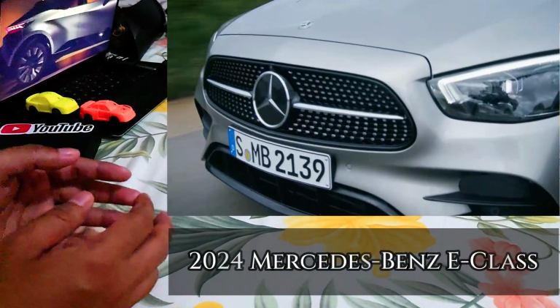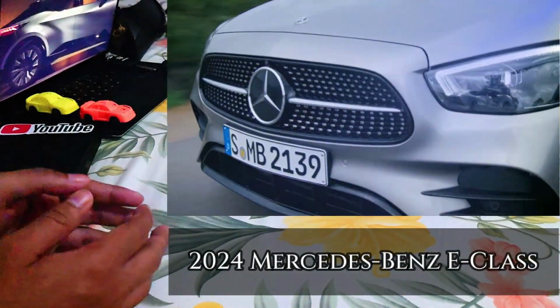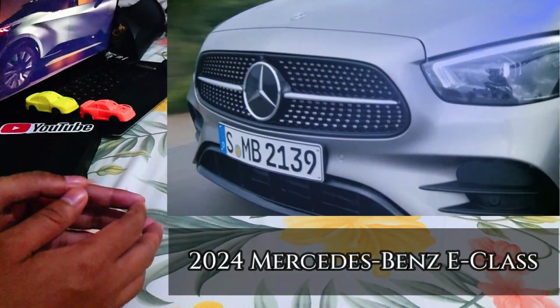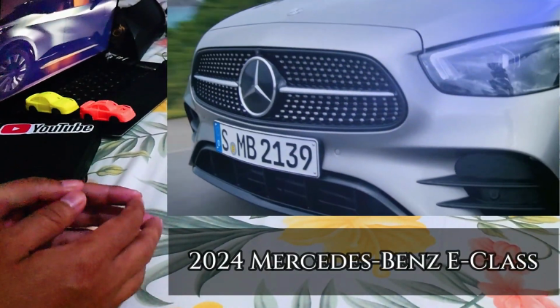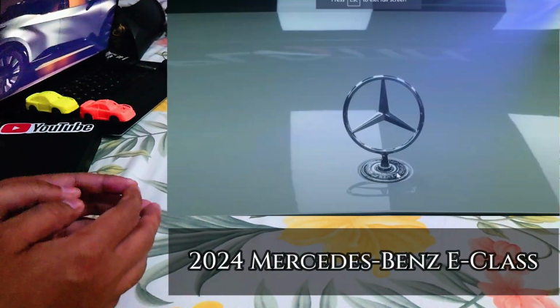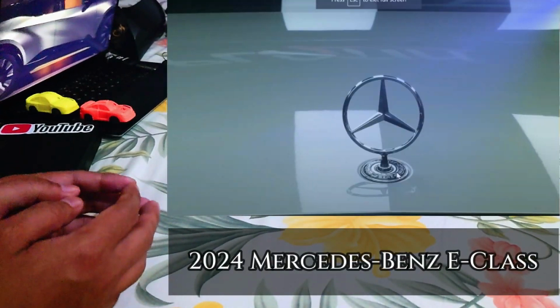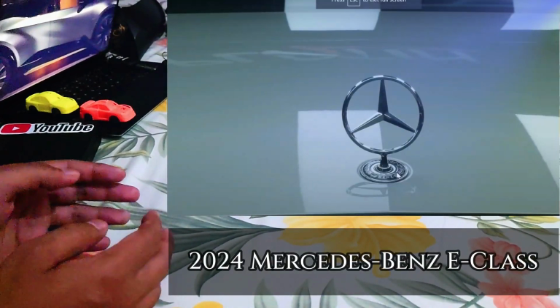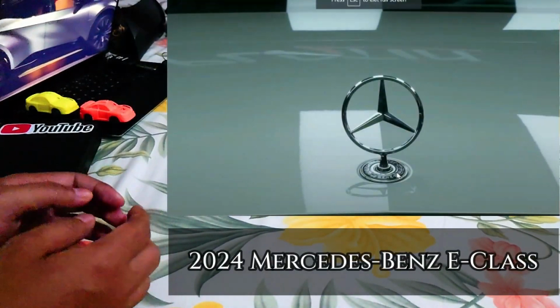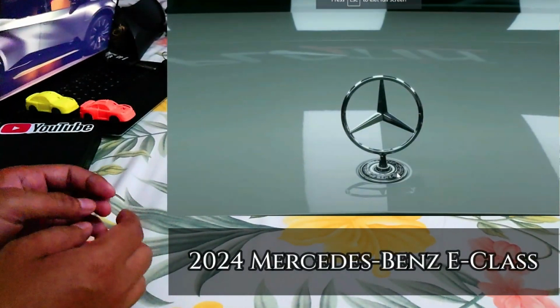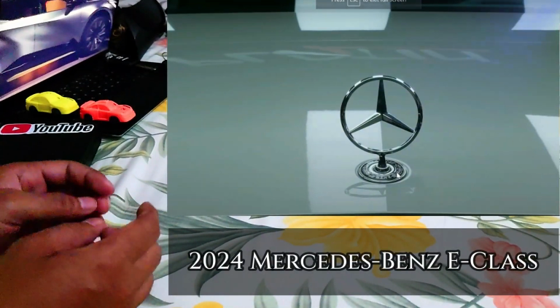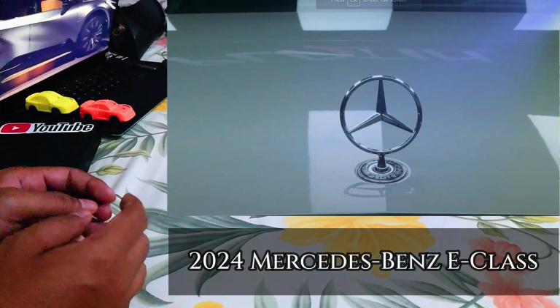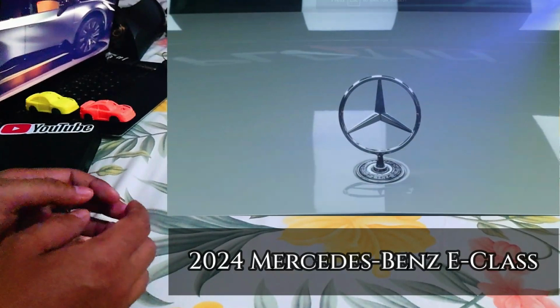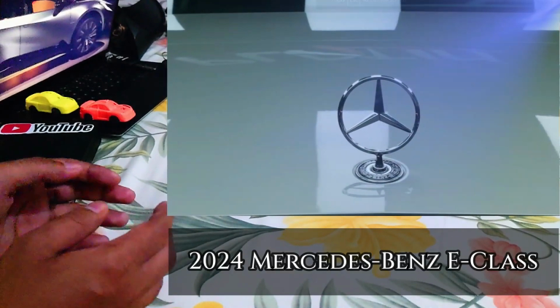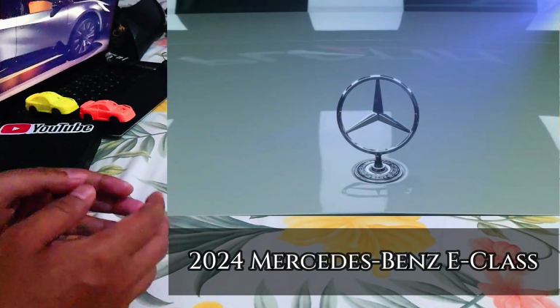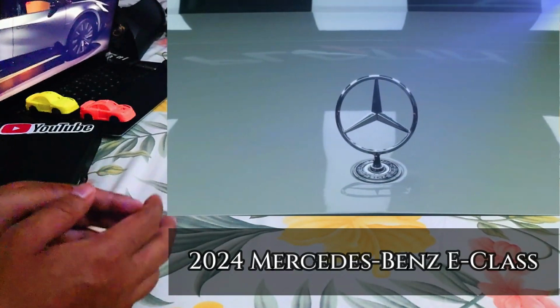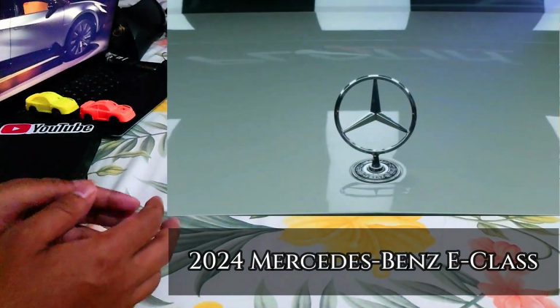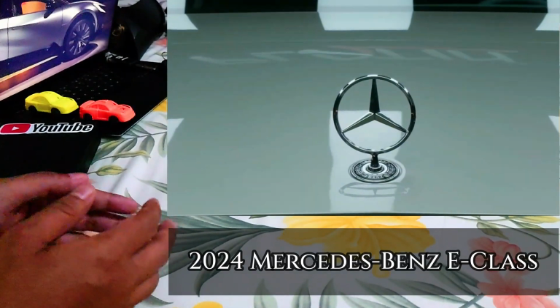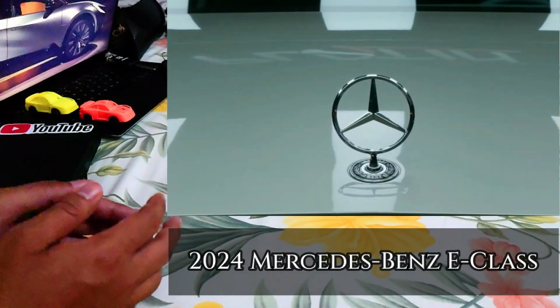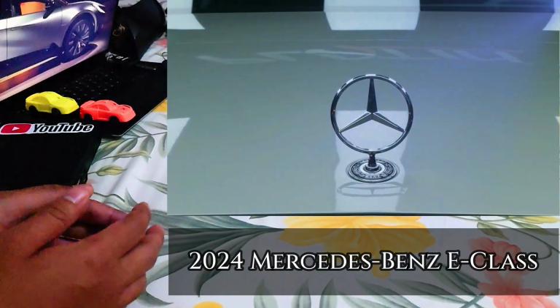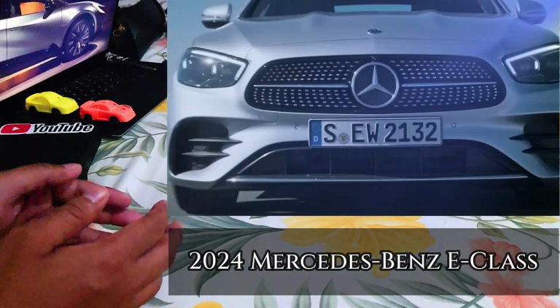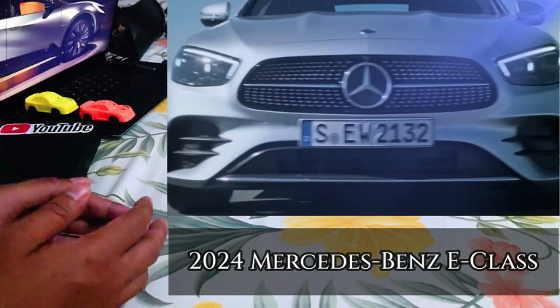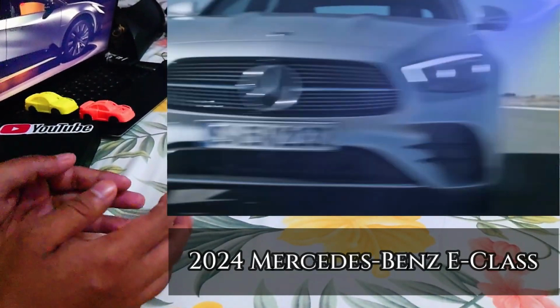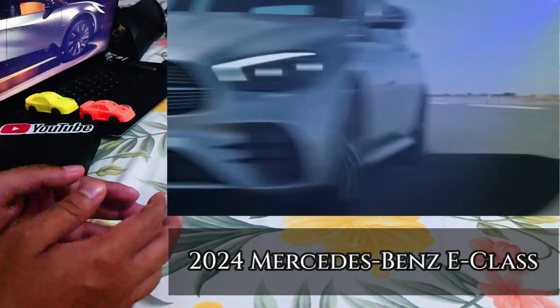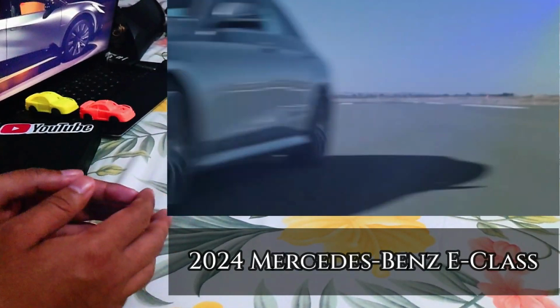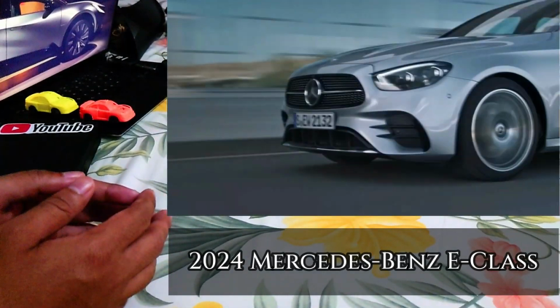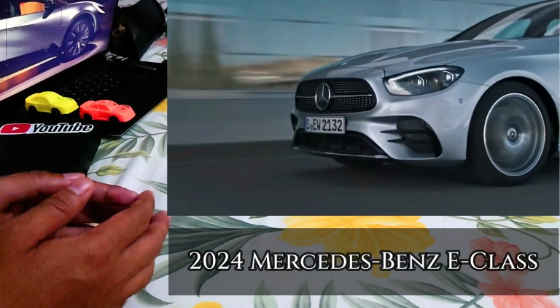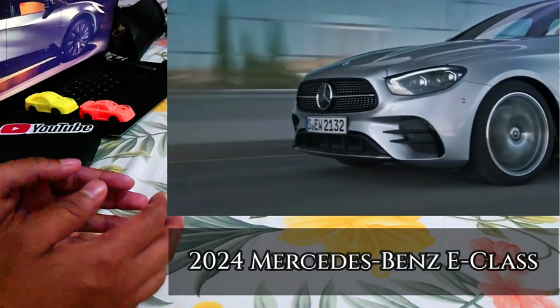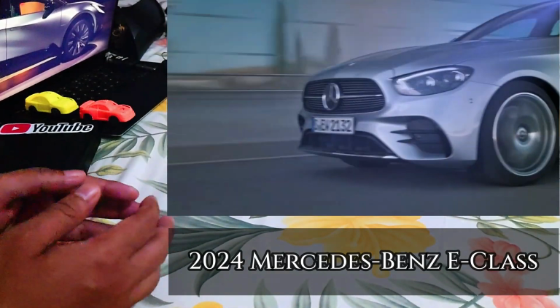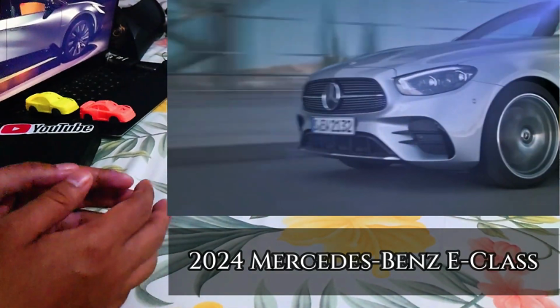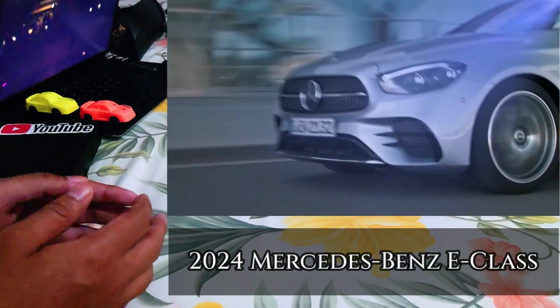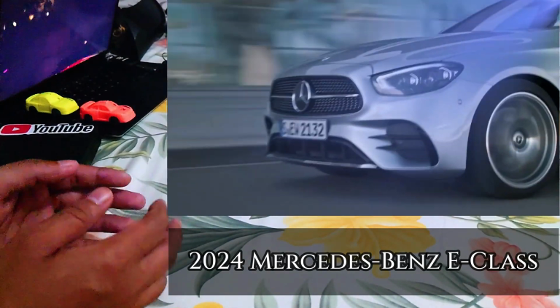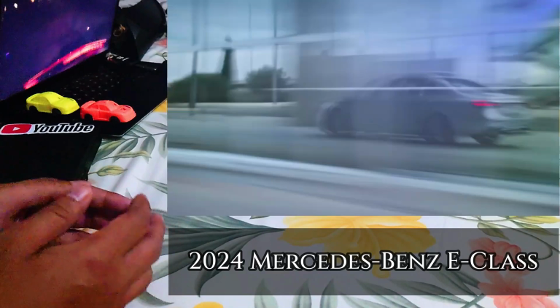There is a little controversy when it comes to the rear, as it remains to be seen whether it will certainly look like this.